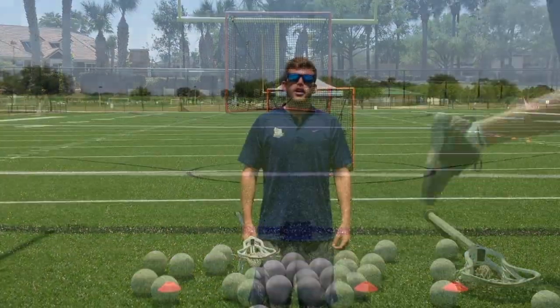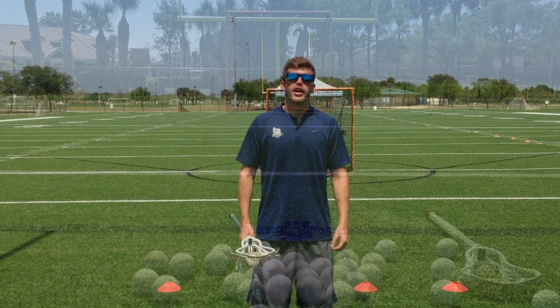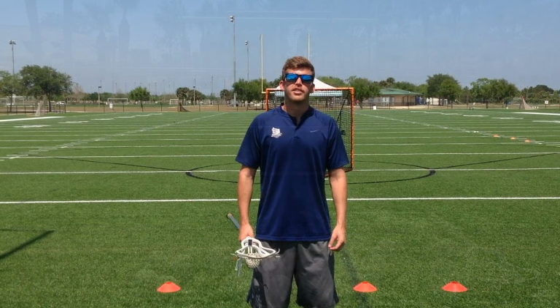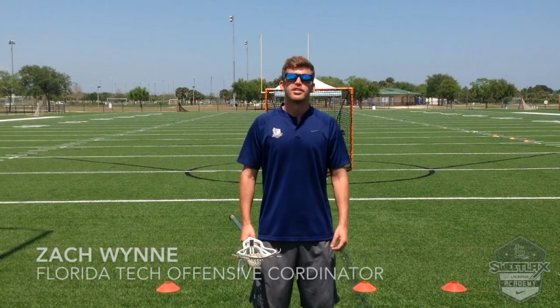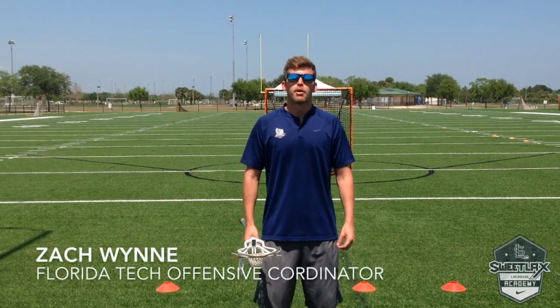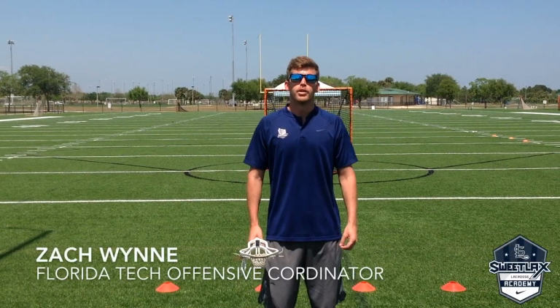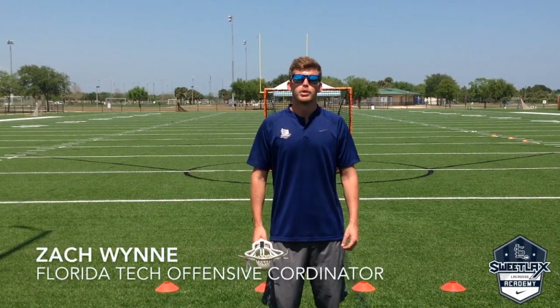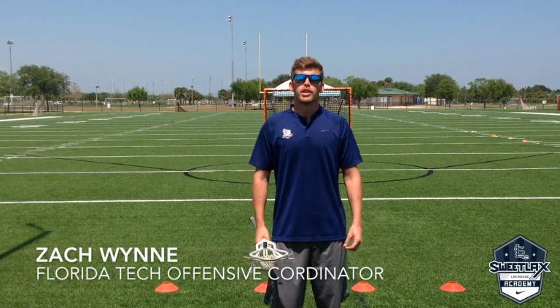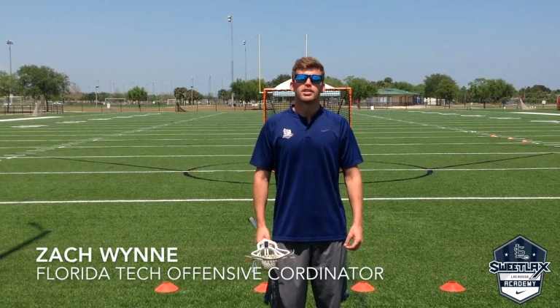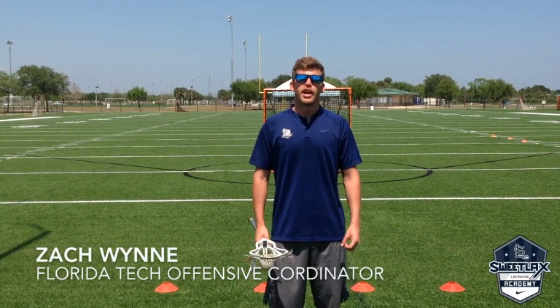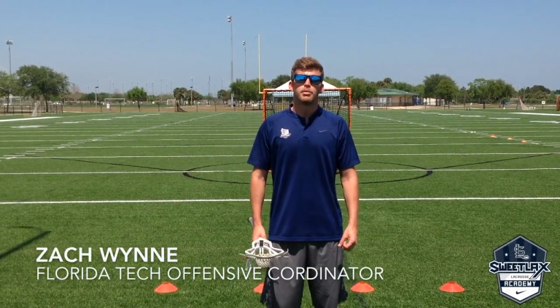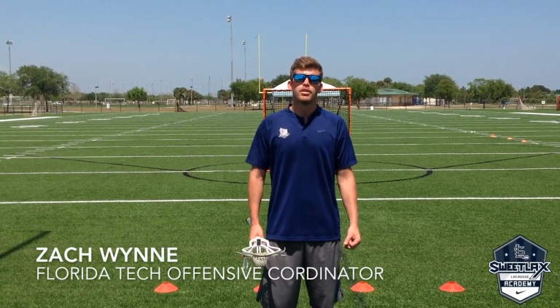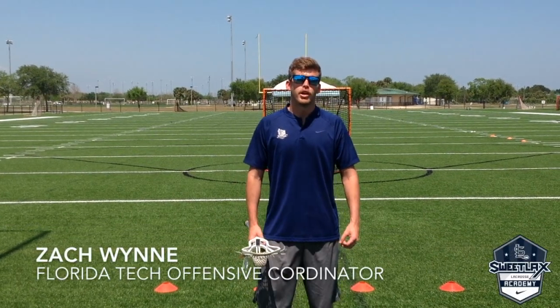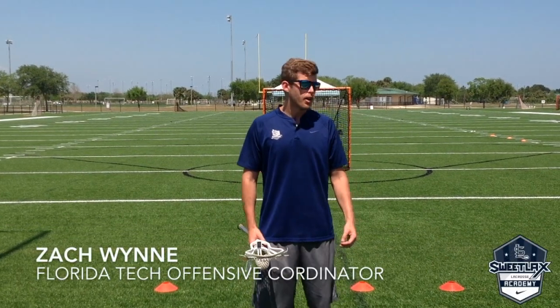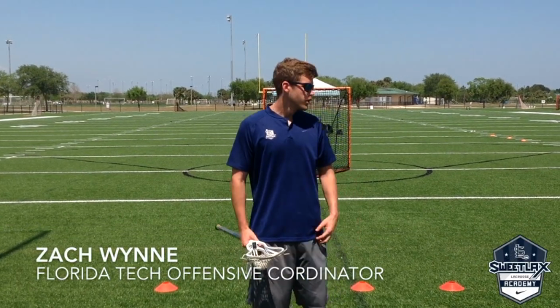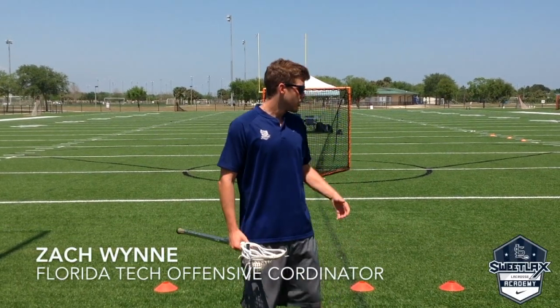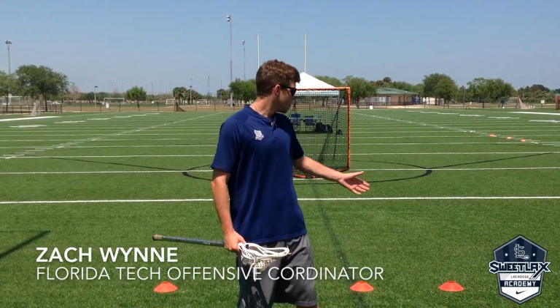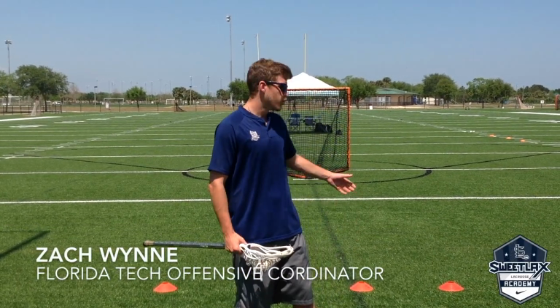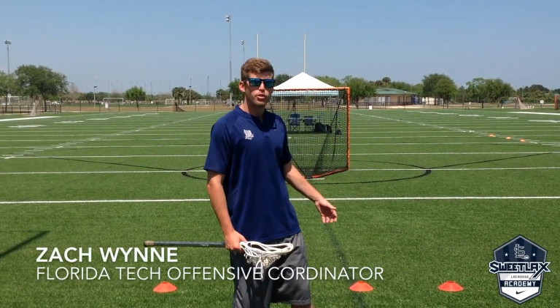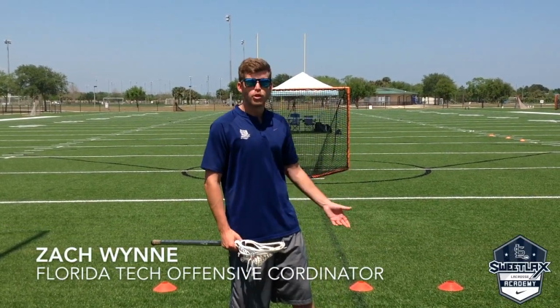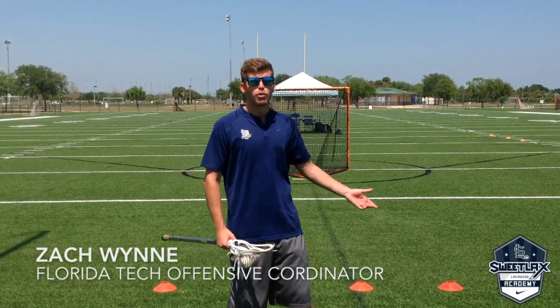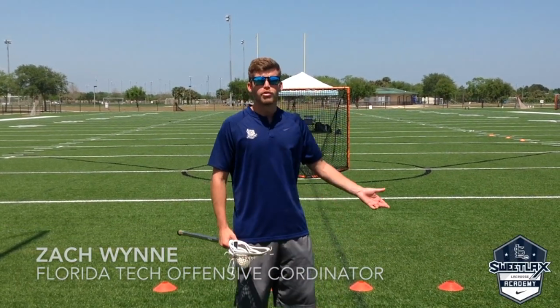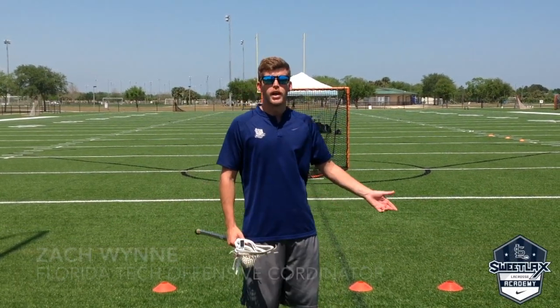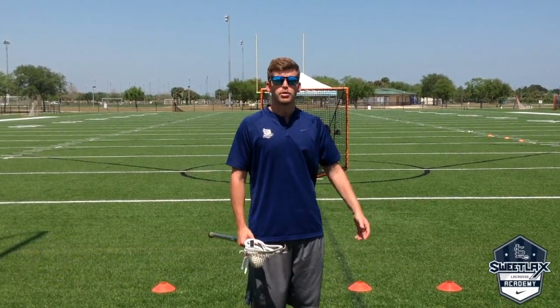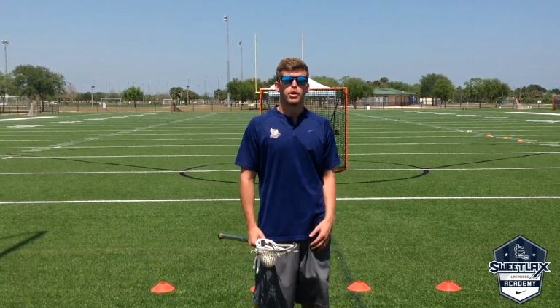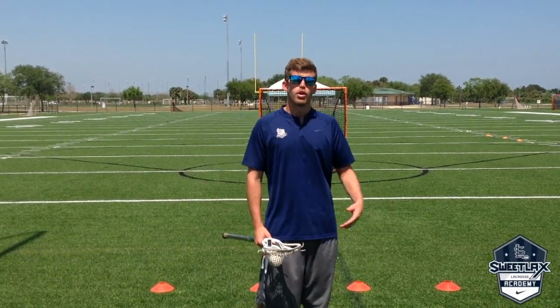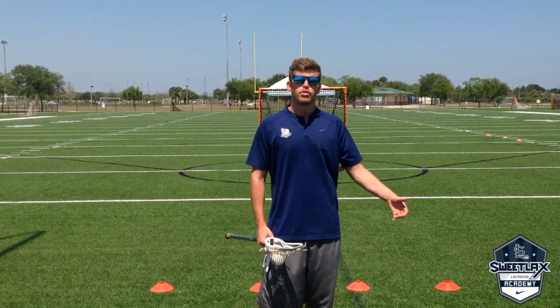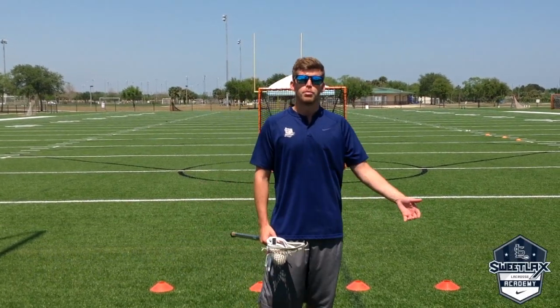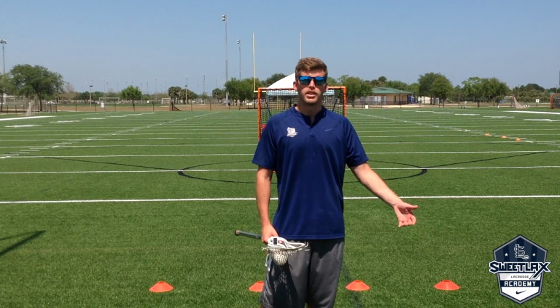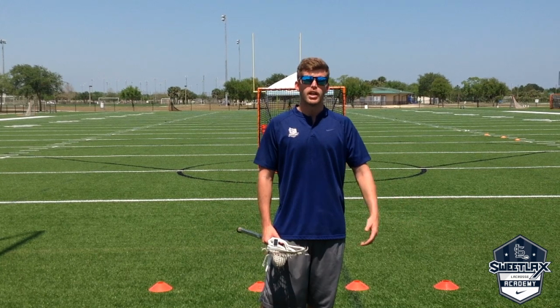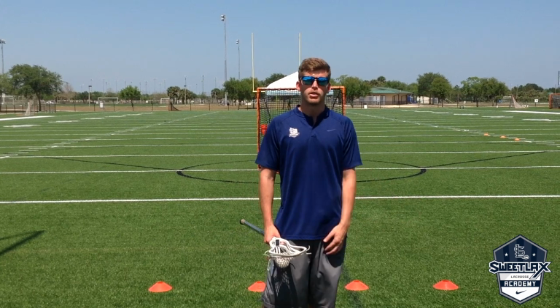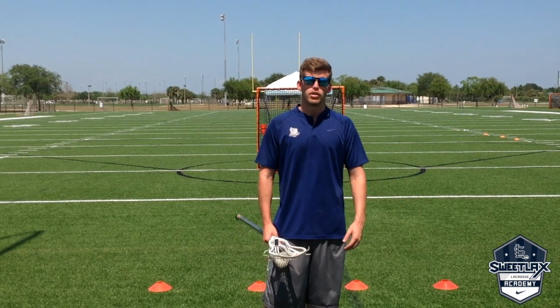Hey, this is Zach Wynn with Sweetlox Academy. Right now we're just going to do a little work from X. We're going to walk through the Mikey Sowers drill.